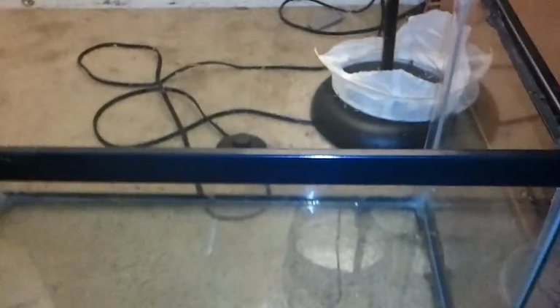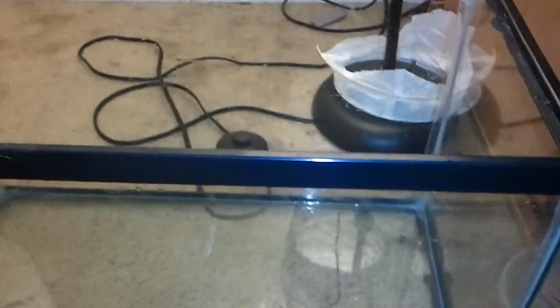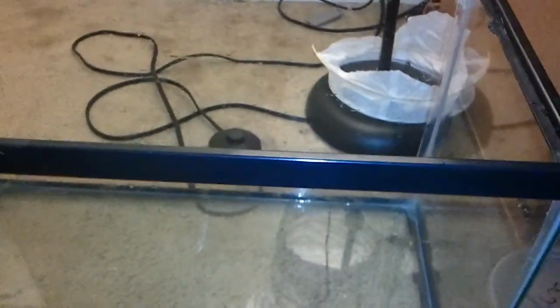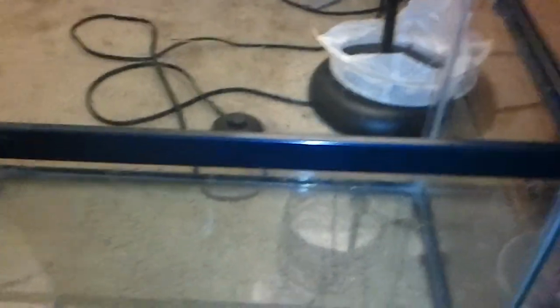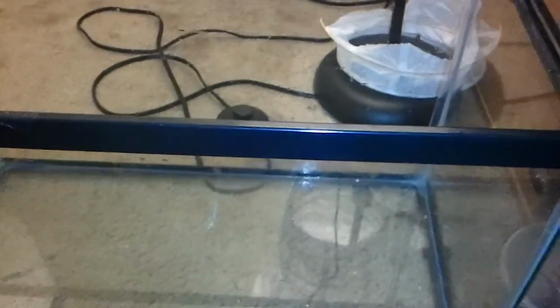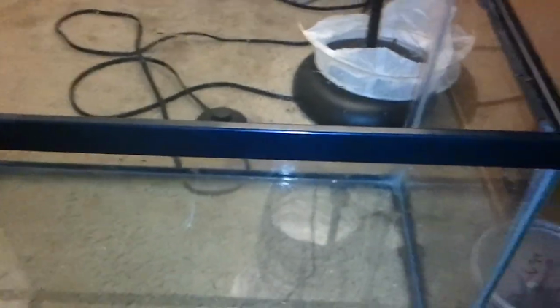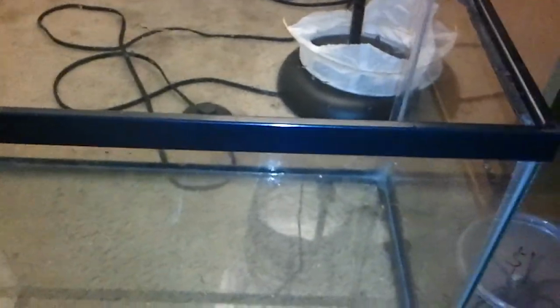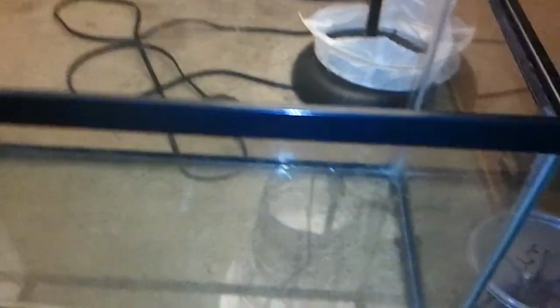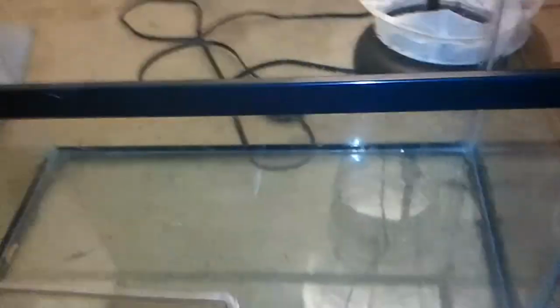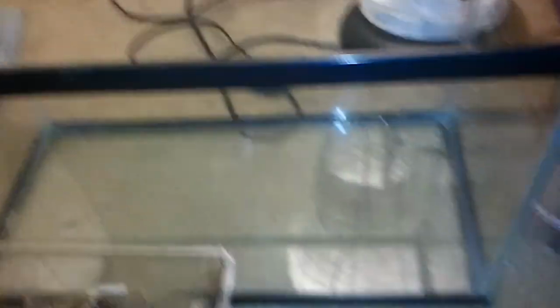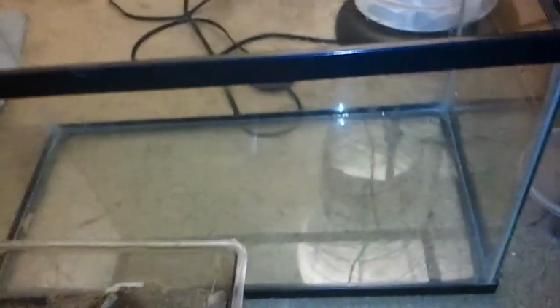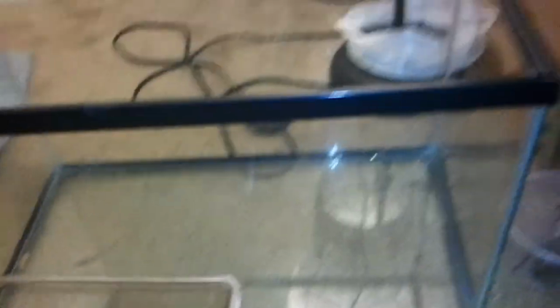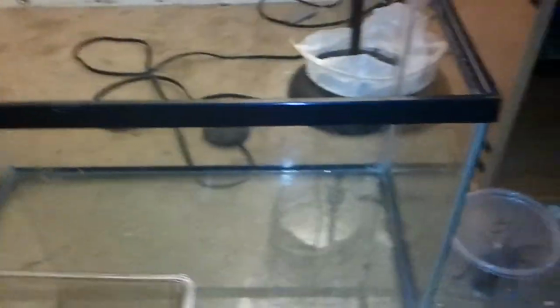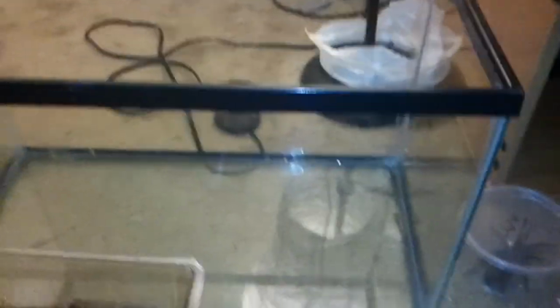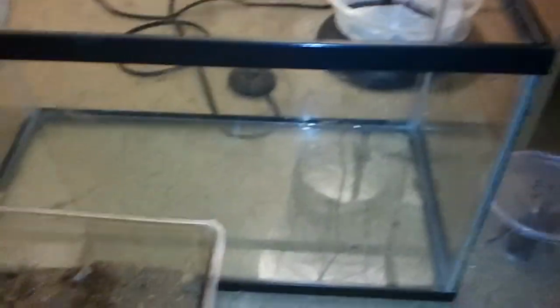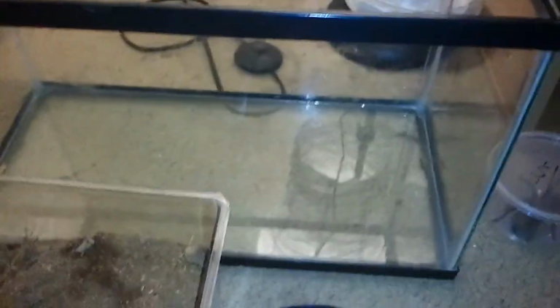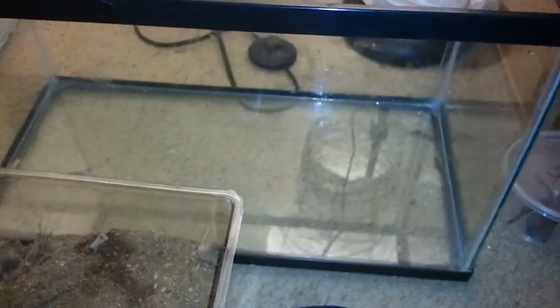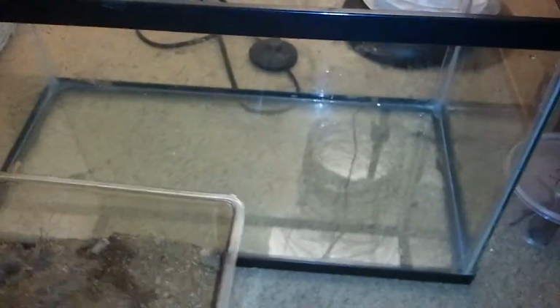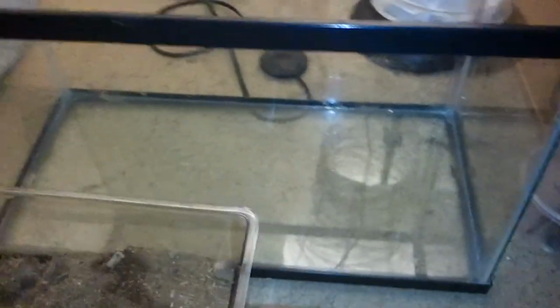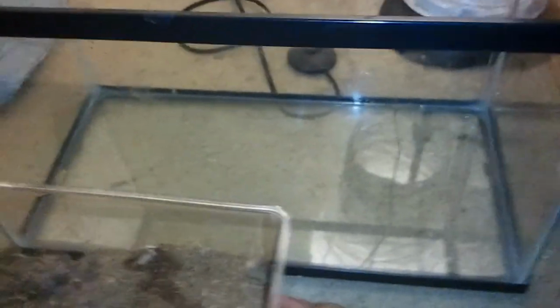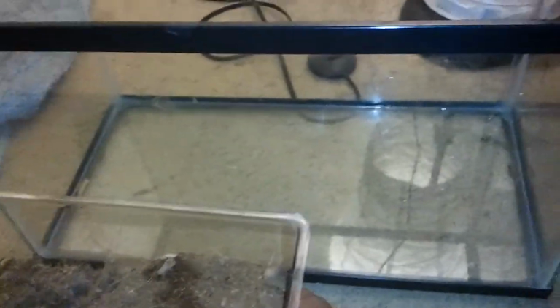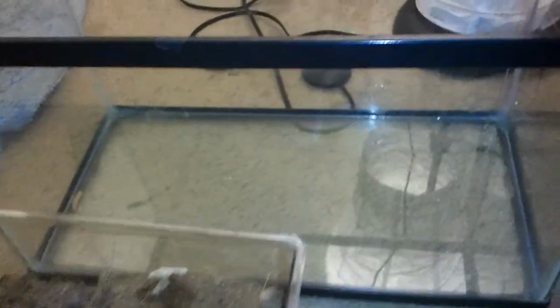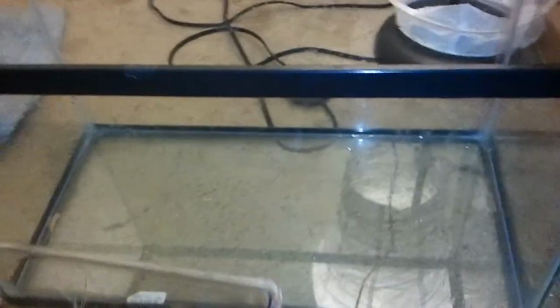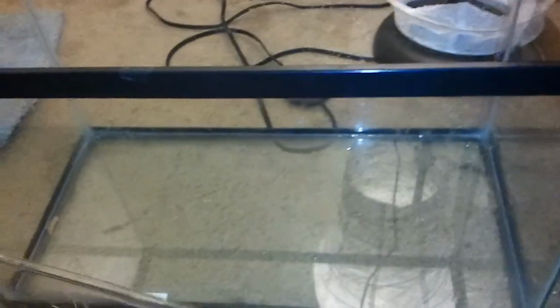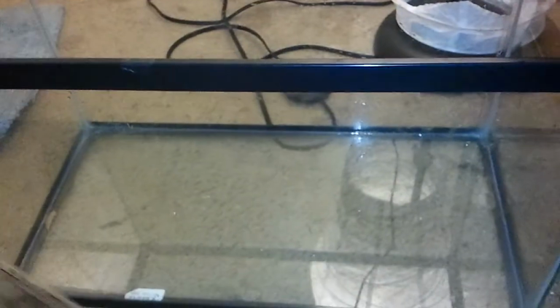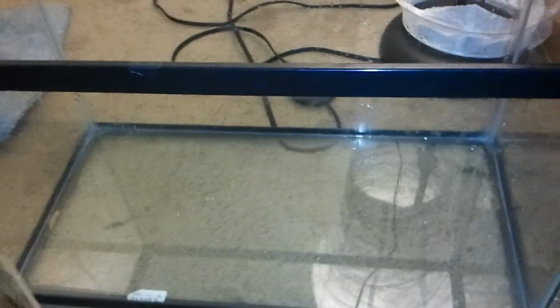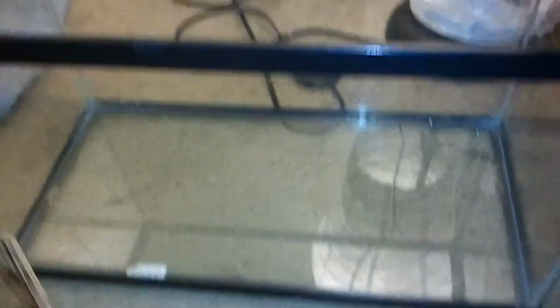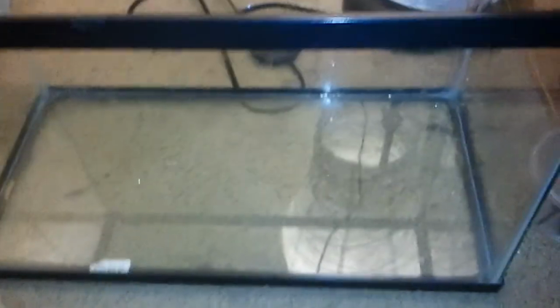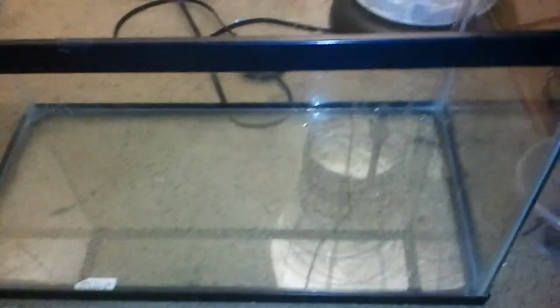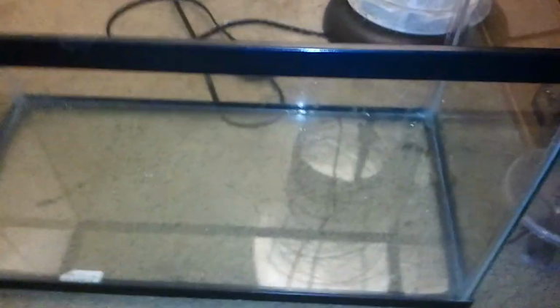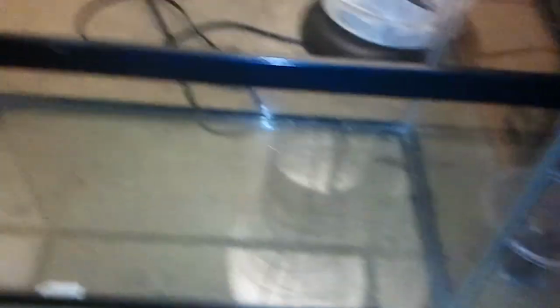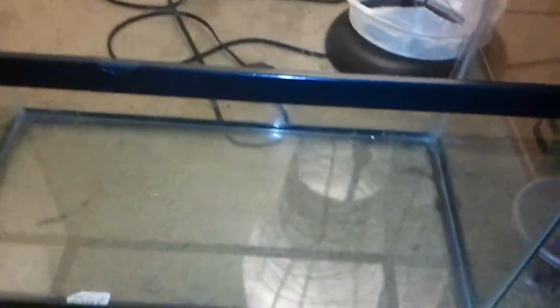Hello YouTube, as you can see here, I got a new tank for Lance. This is gonna be his new home.